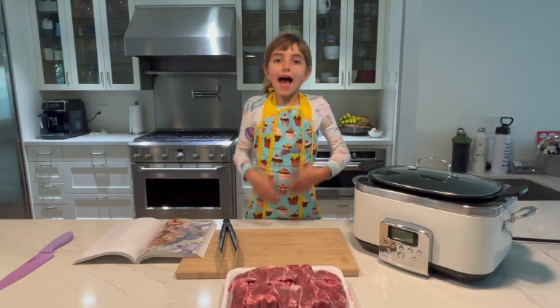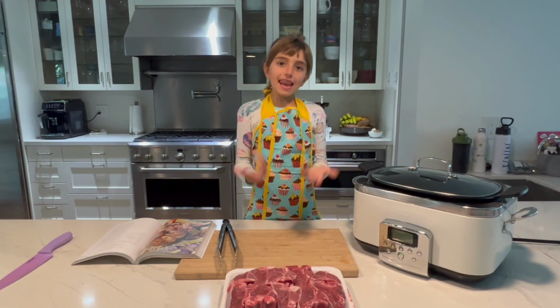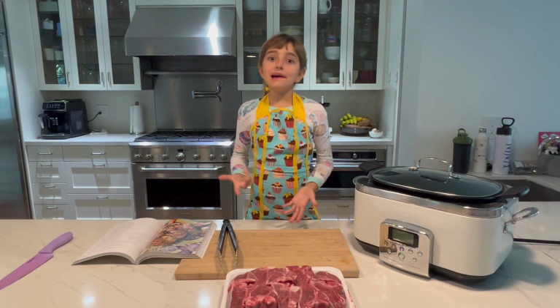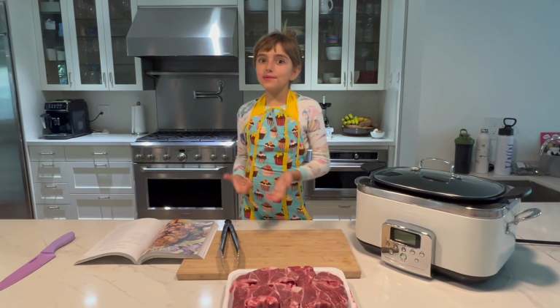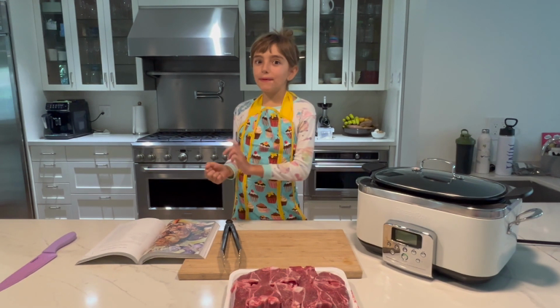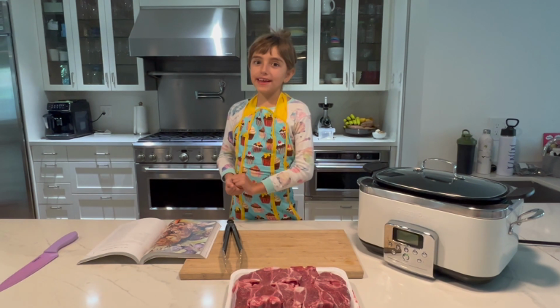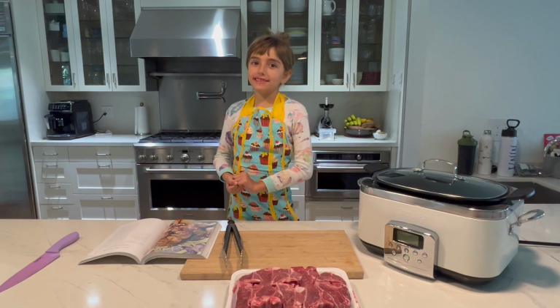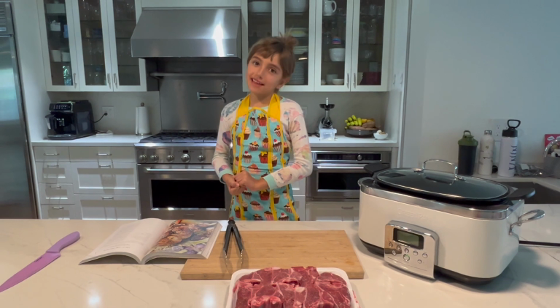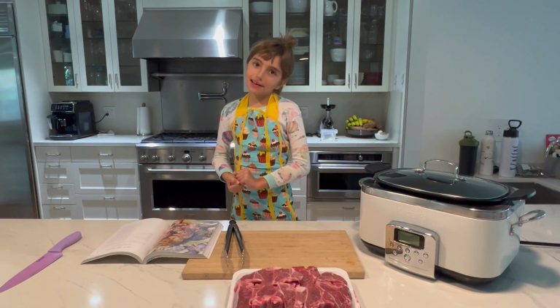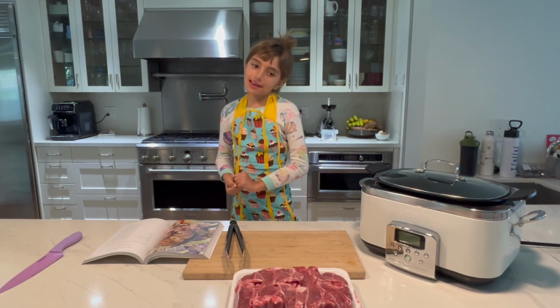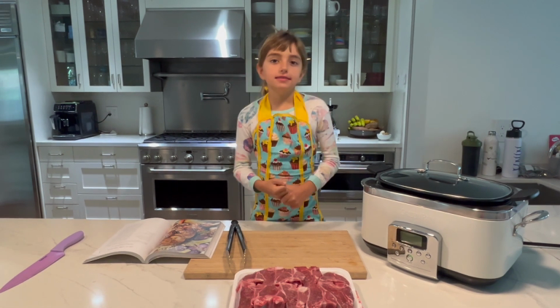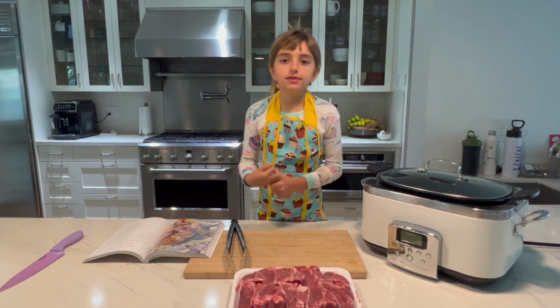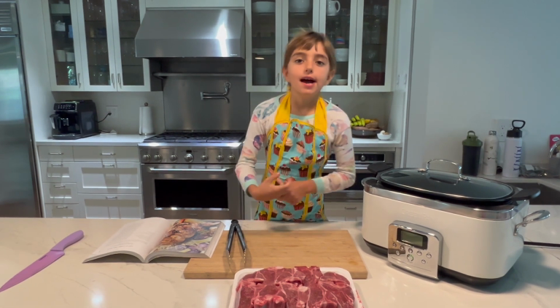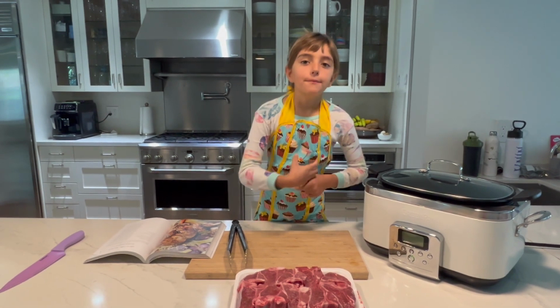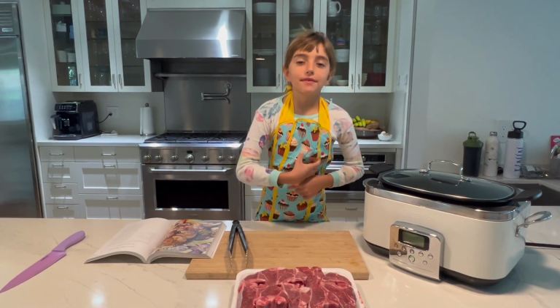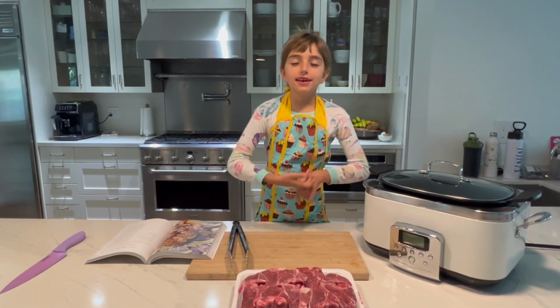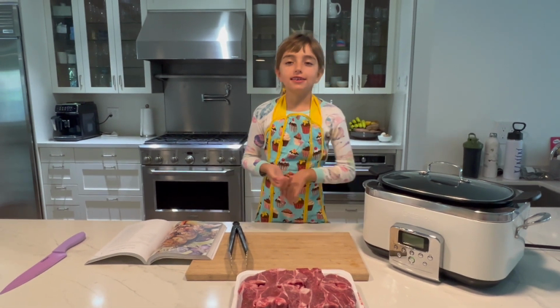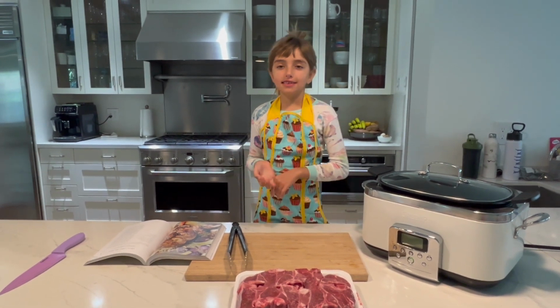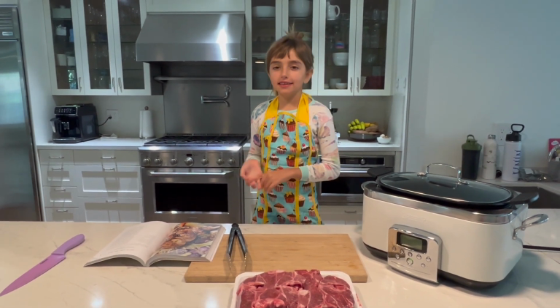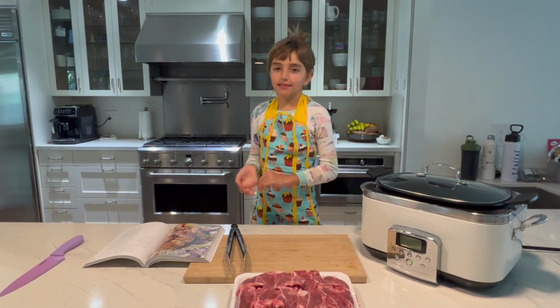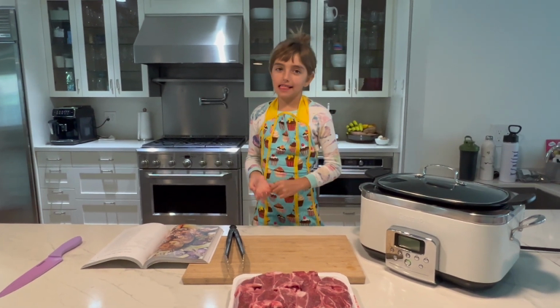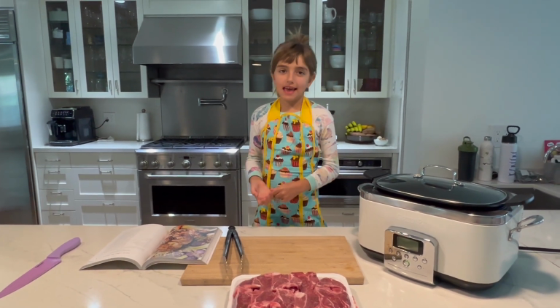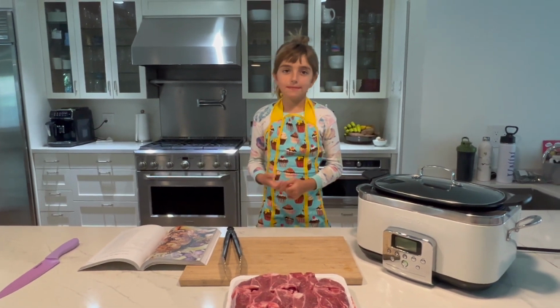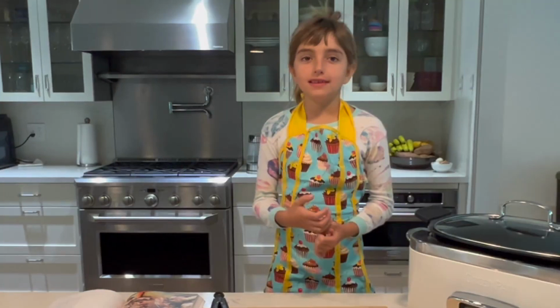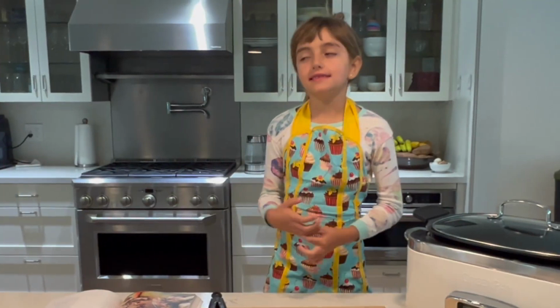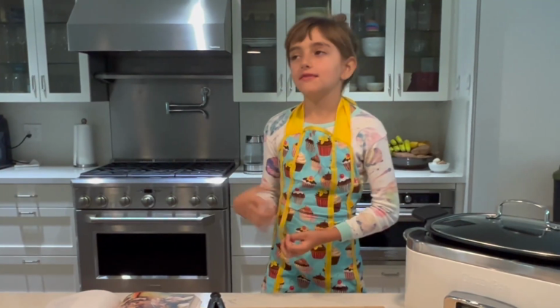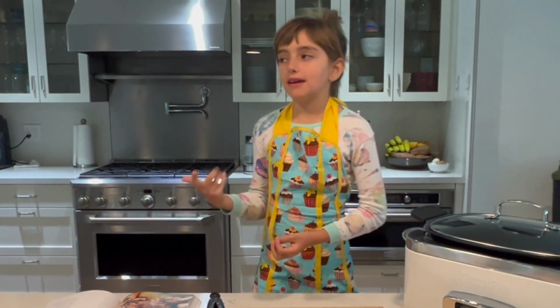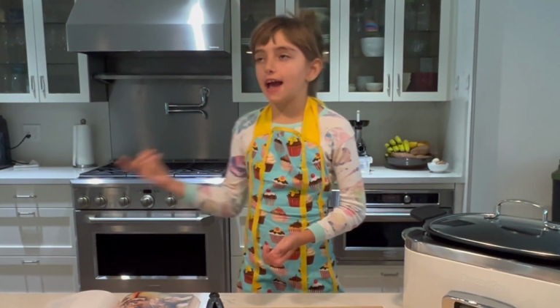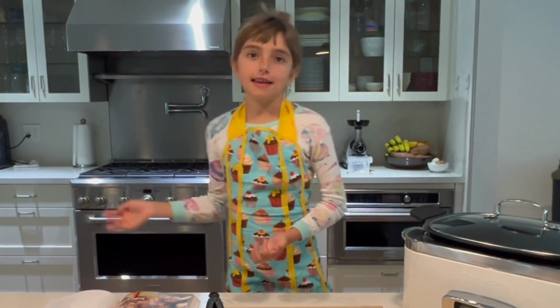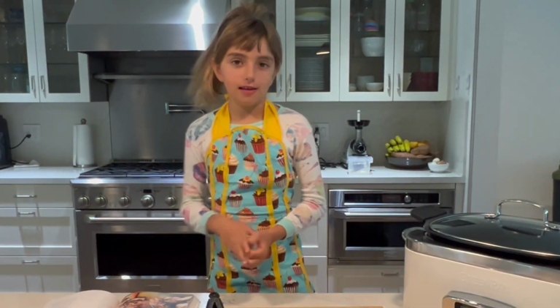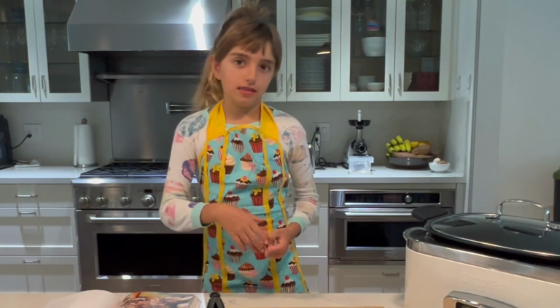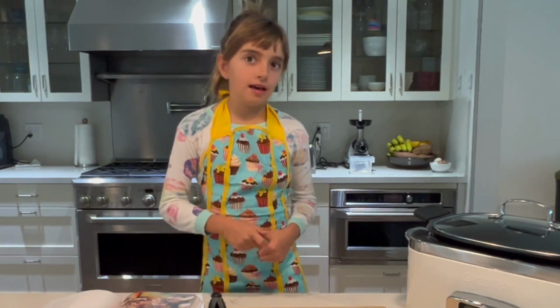Hello everybody! Today we are going to do 'Mary cooked a little lamb,' instead of 'Mary had a little lamb.'